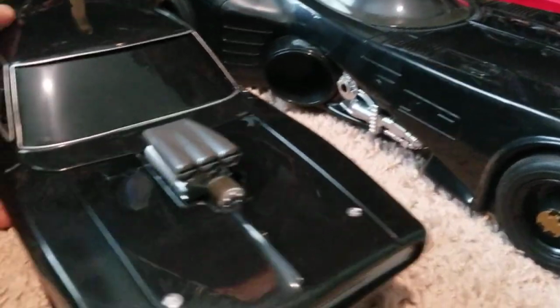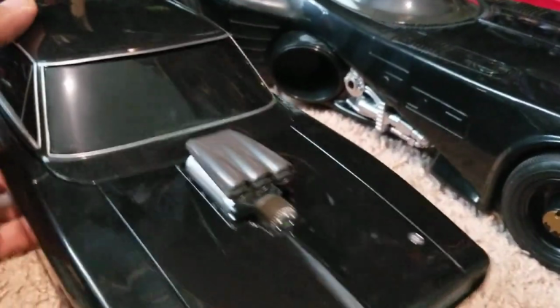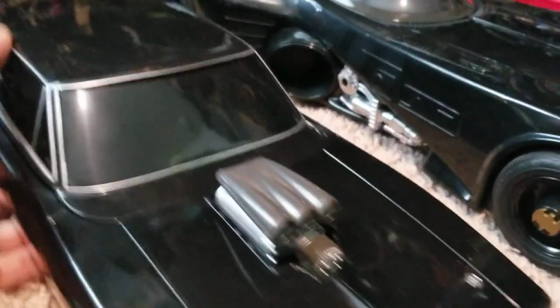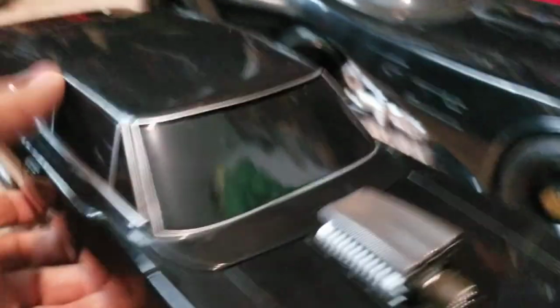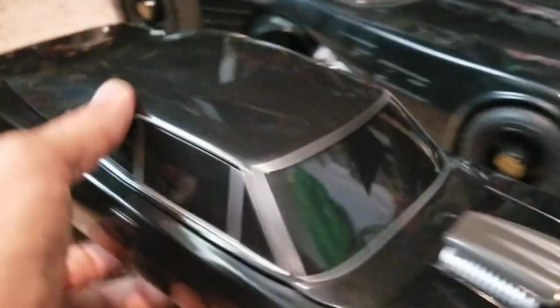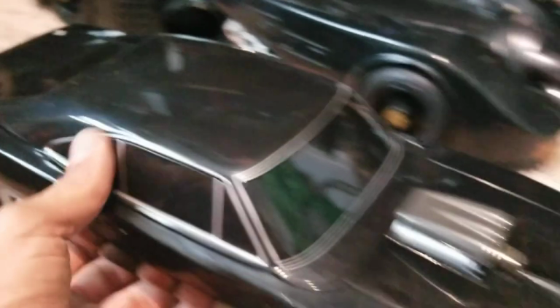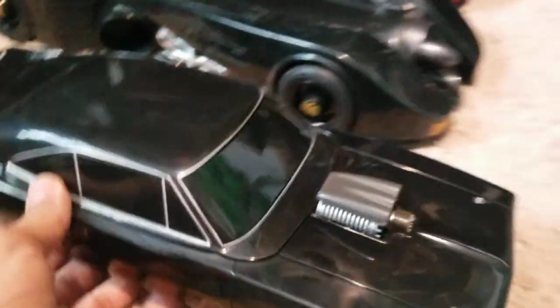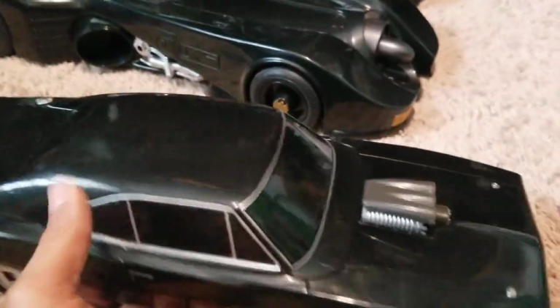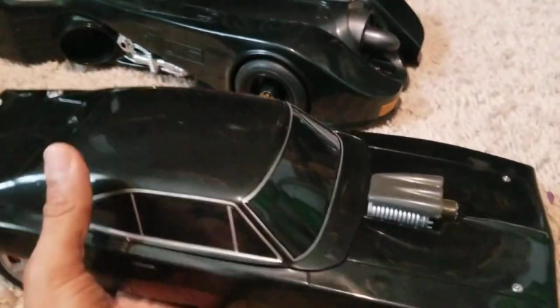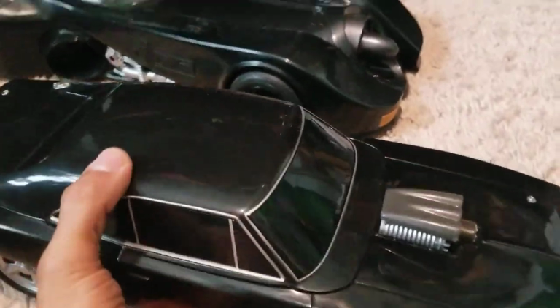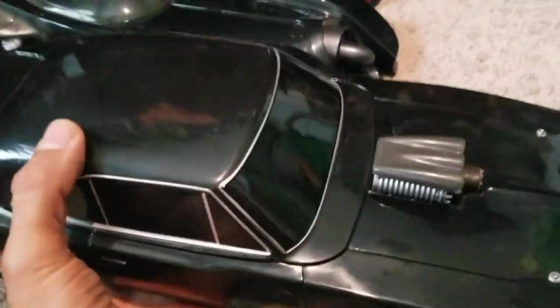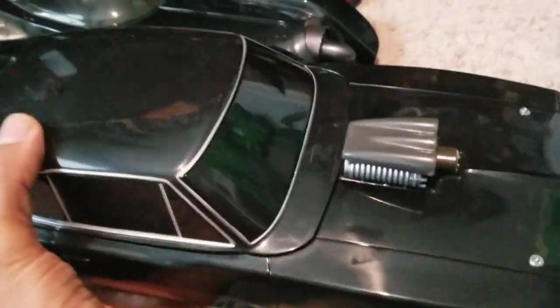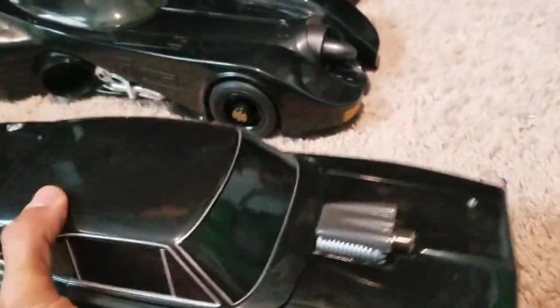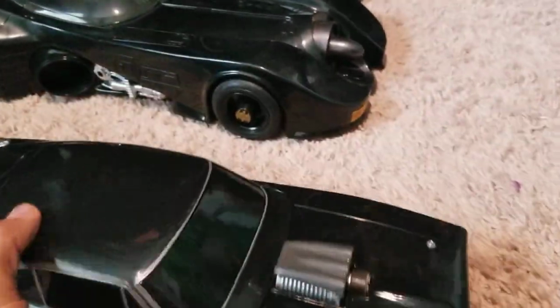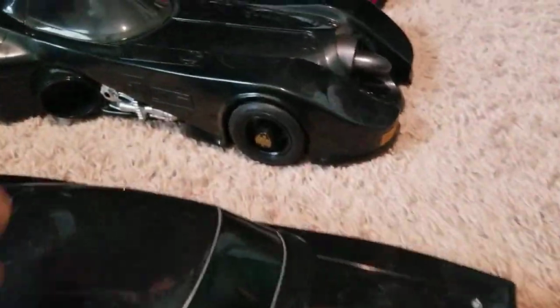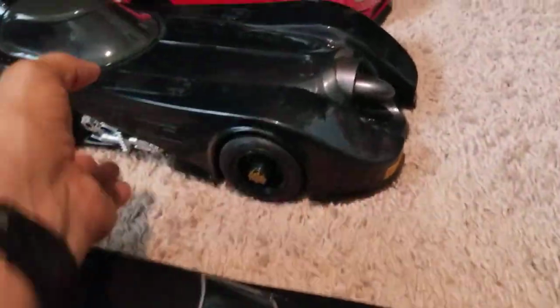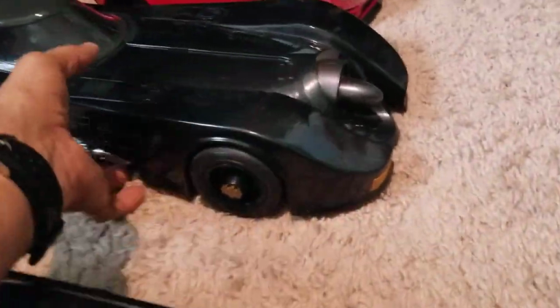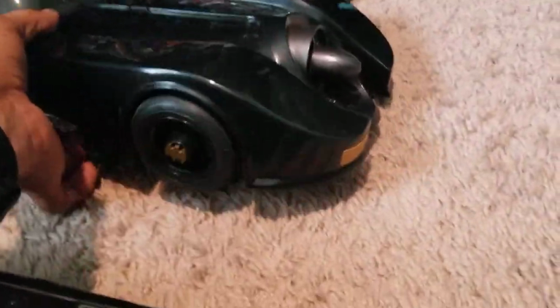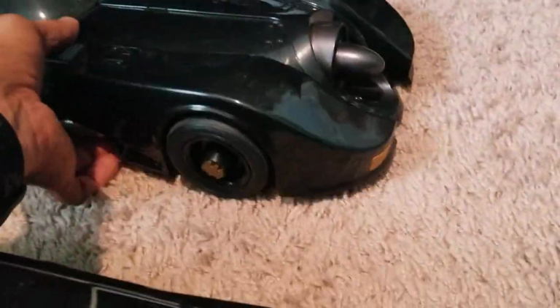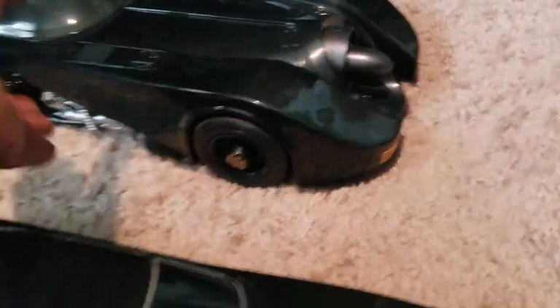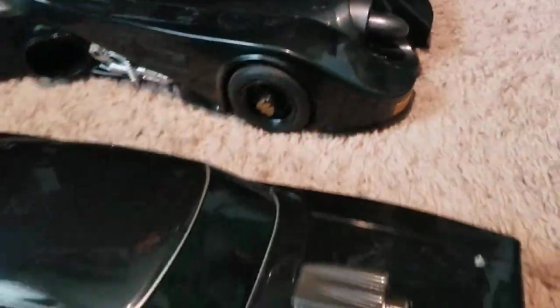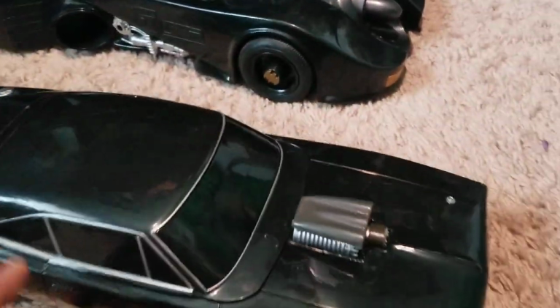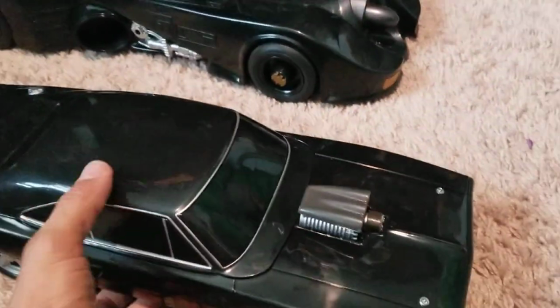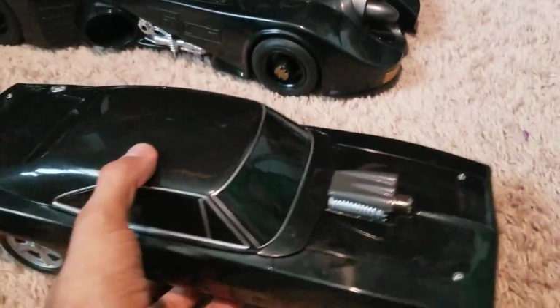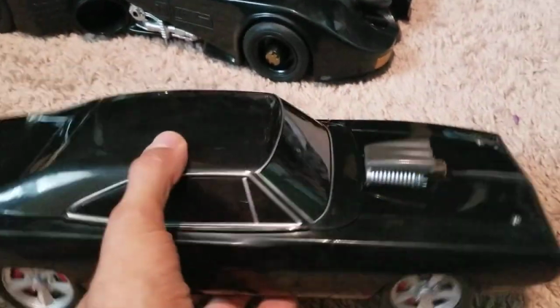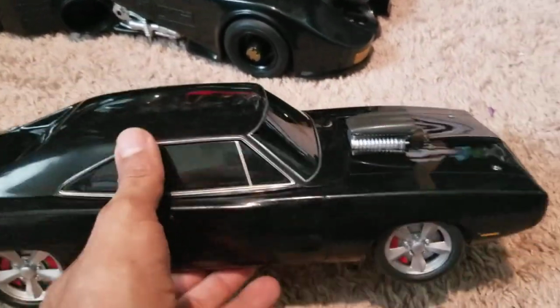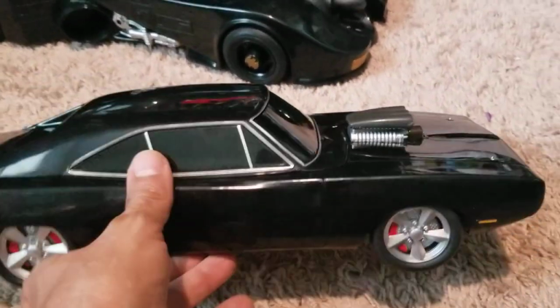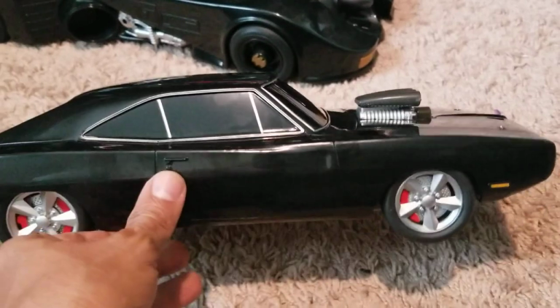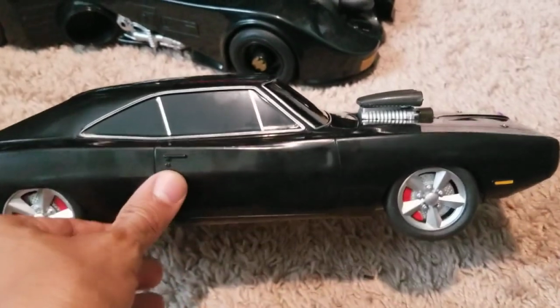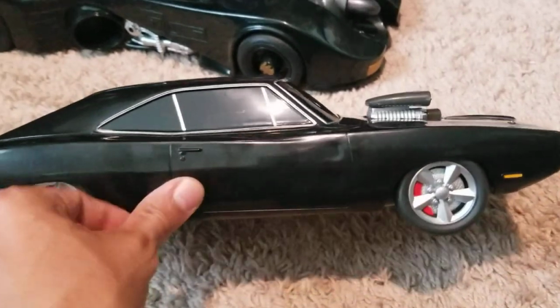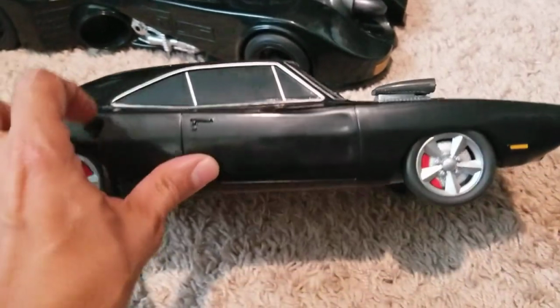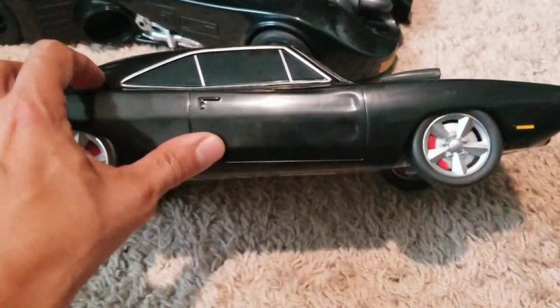I would say it's the same plastic. It's not as heavy as the Batmobile, but it's sturdy — it's actually pretty good.